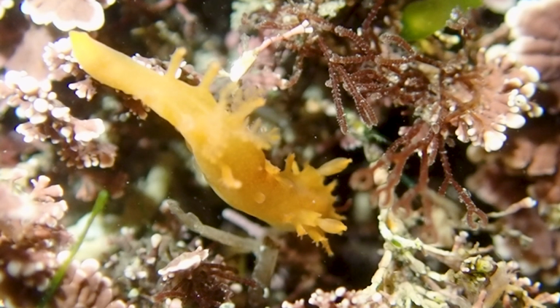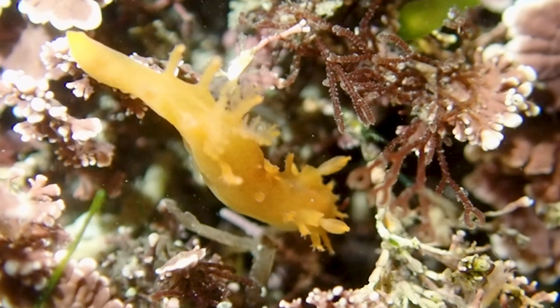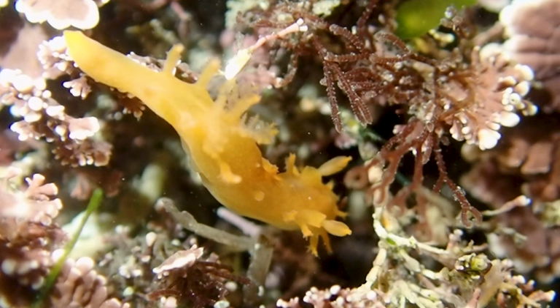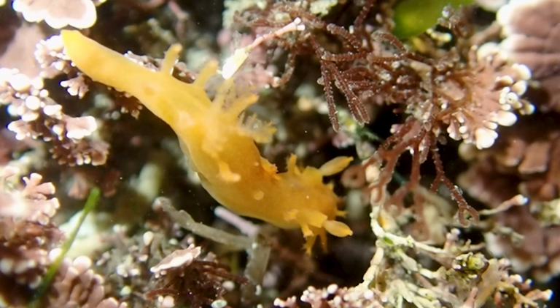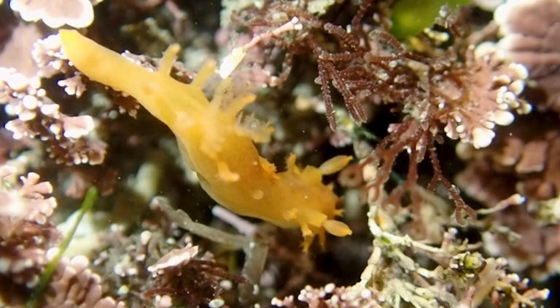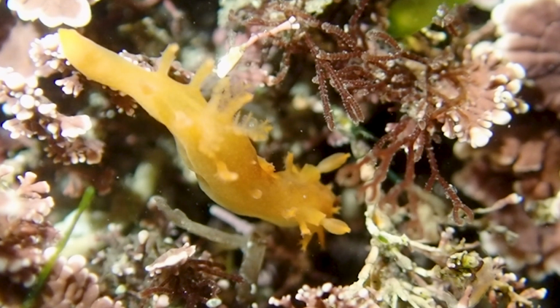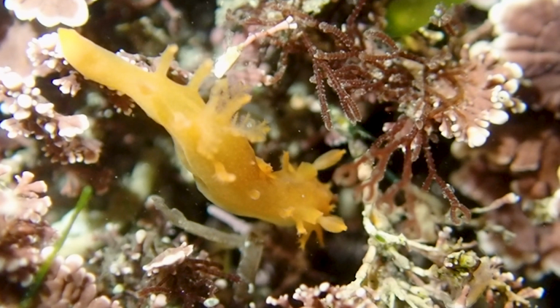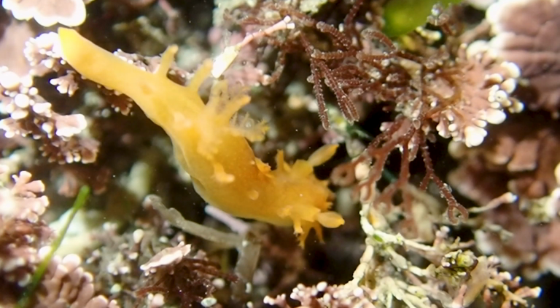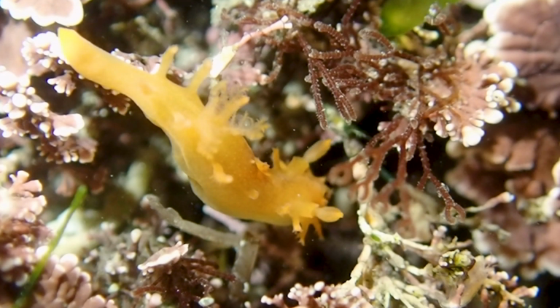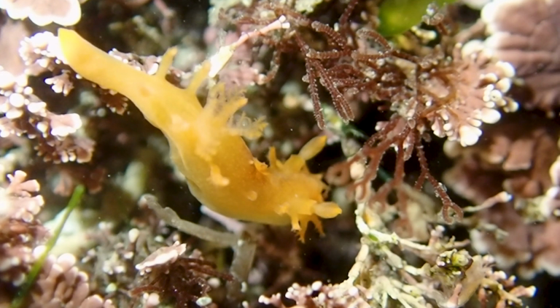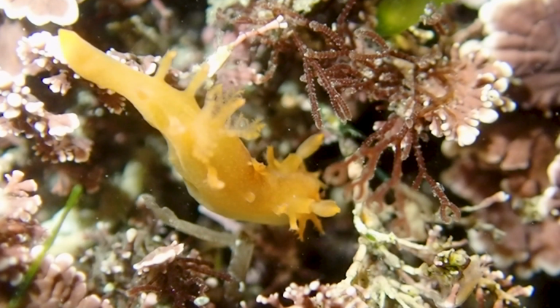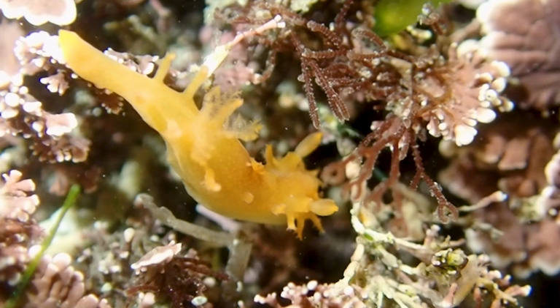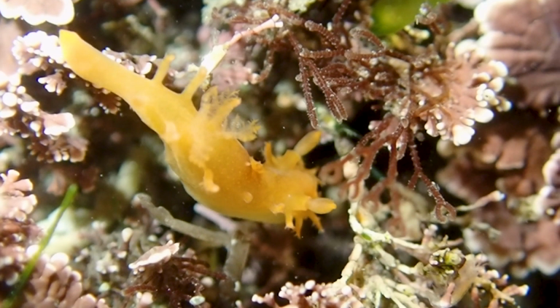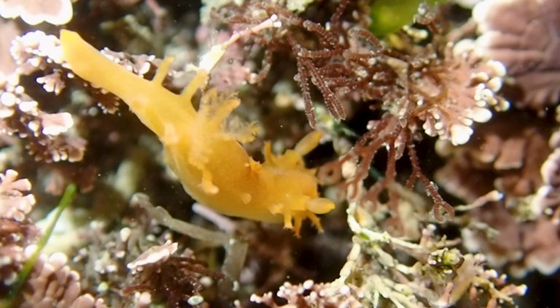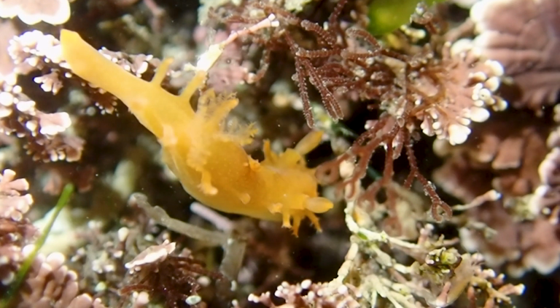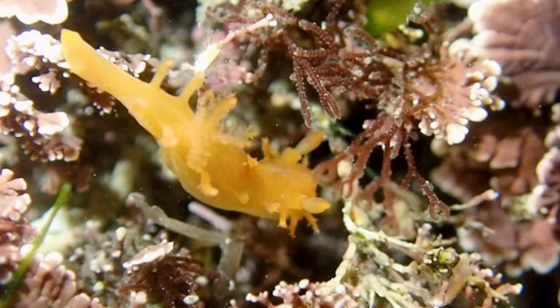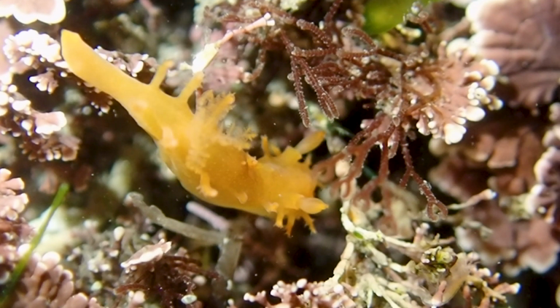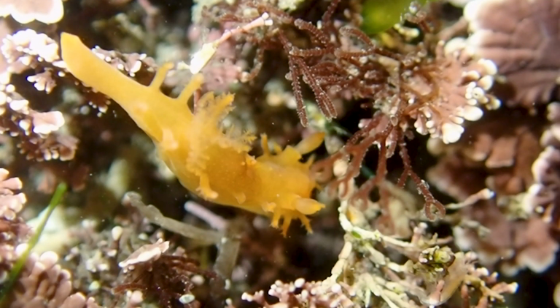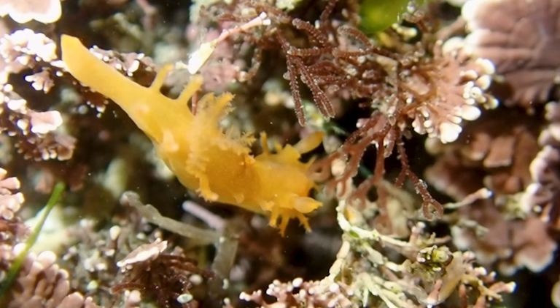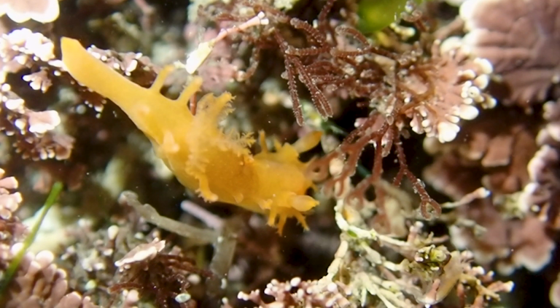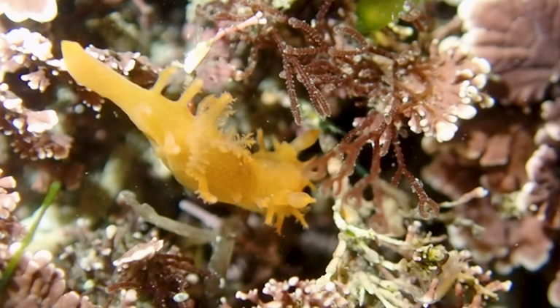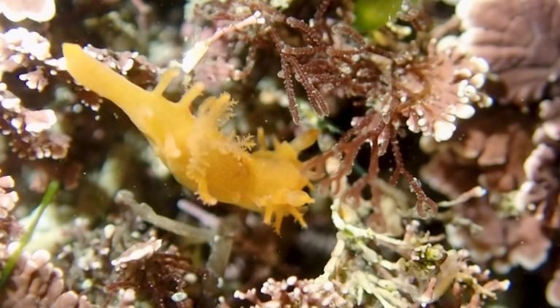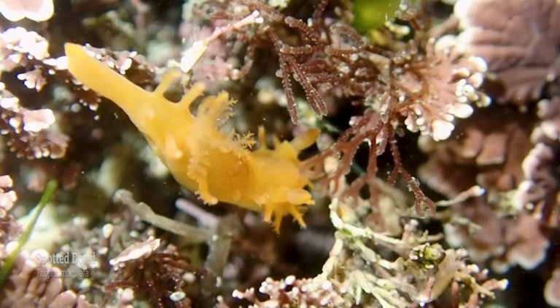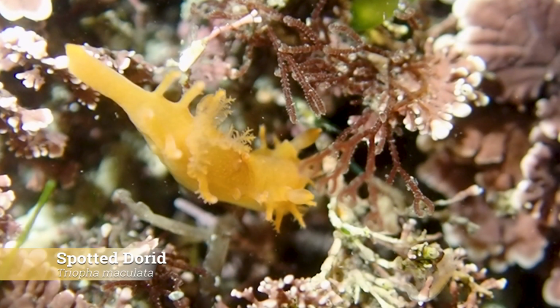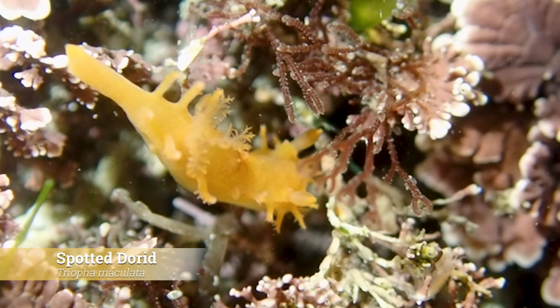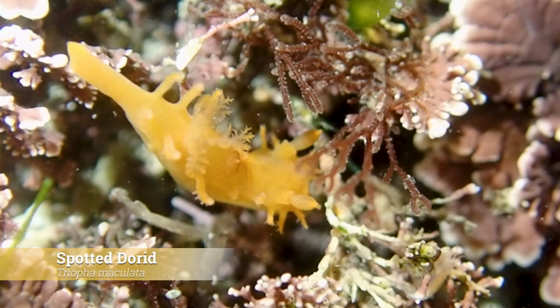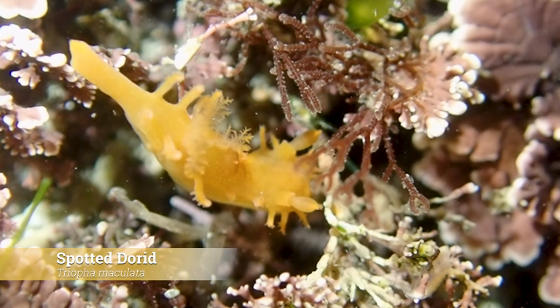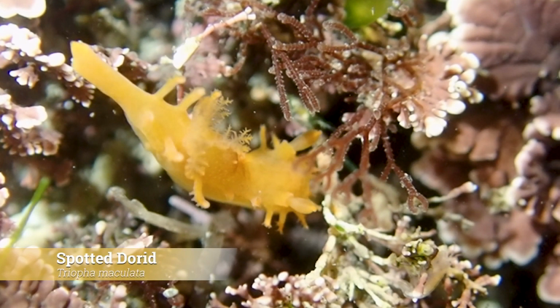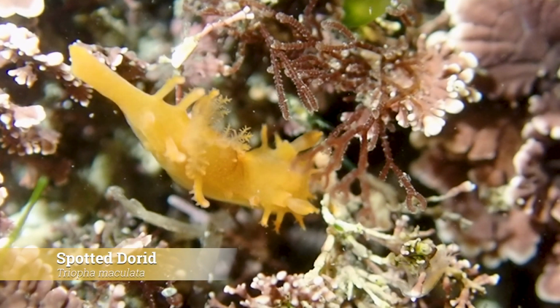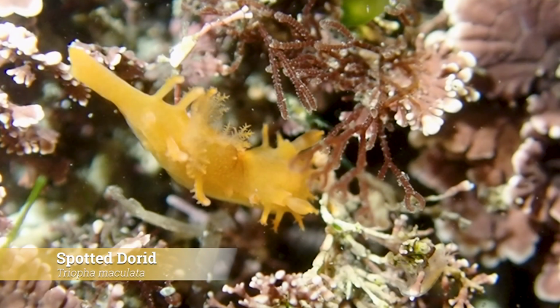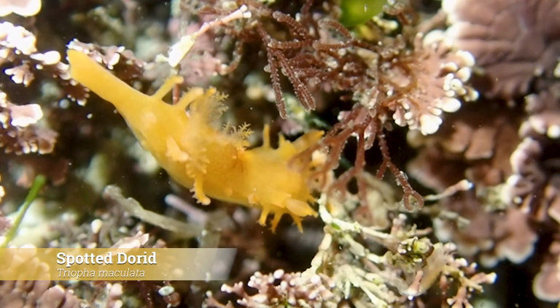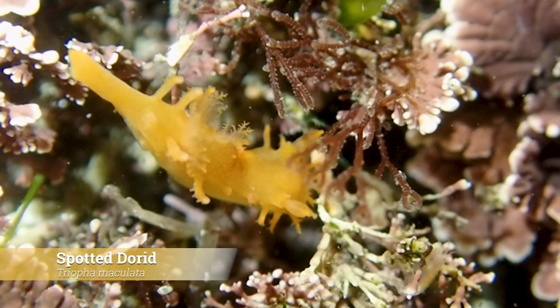Finally, after a lot of careful searching, we found our first nudibranch — a spotted dorid.